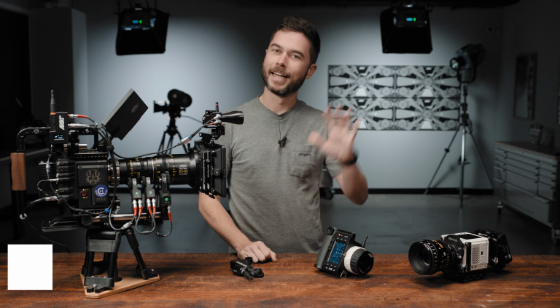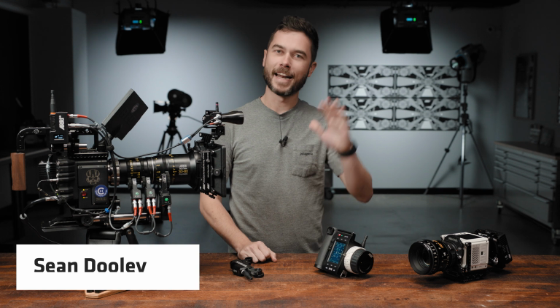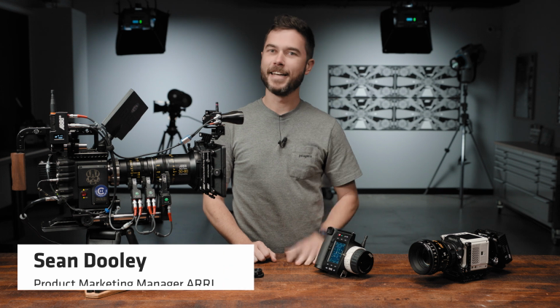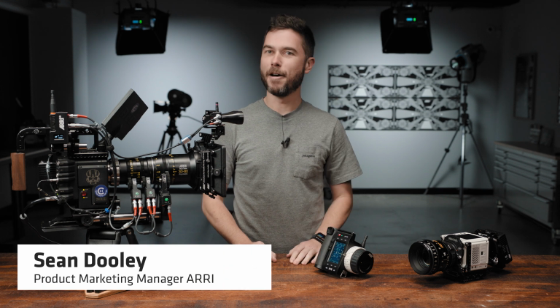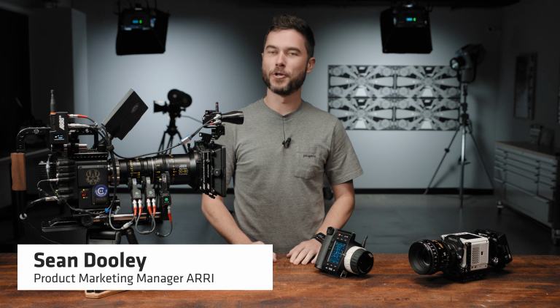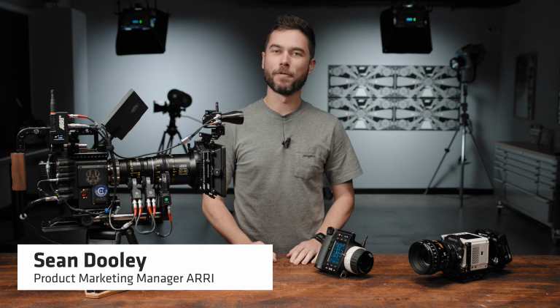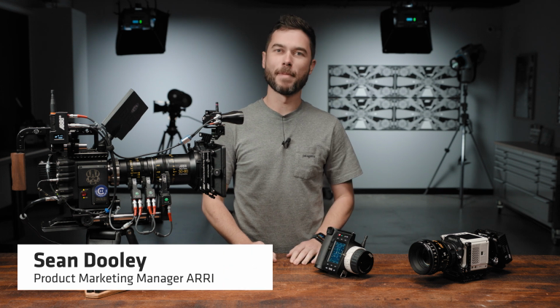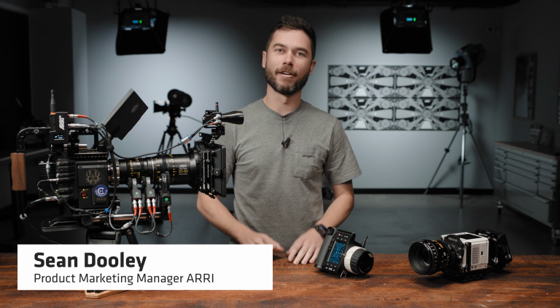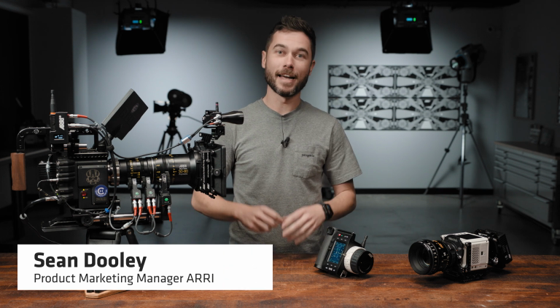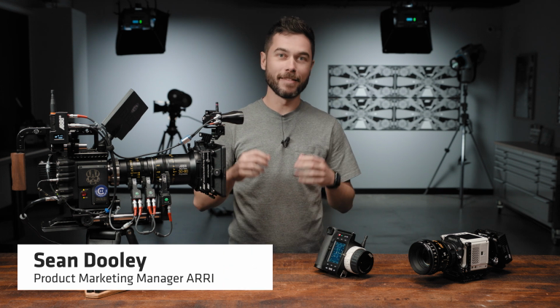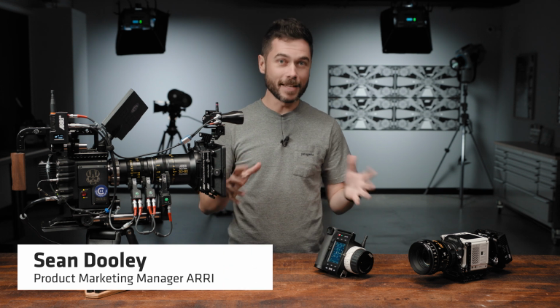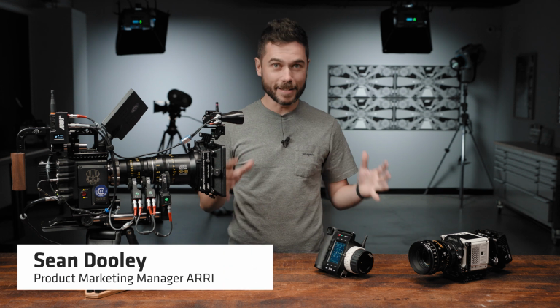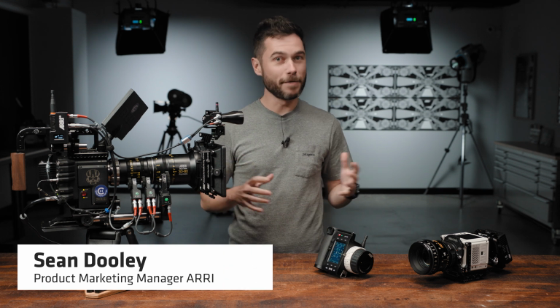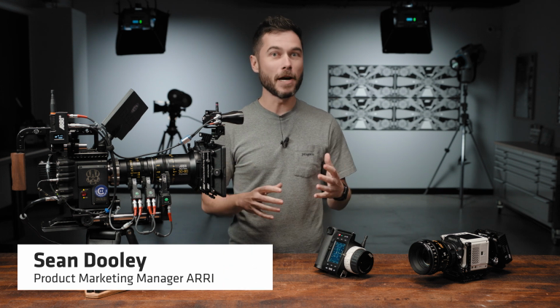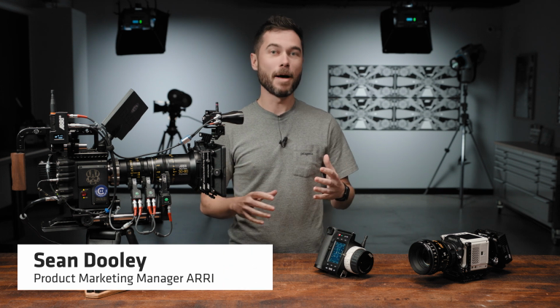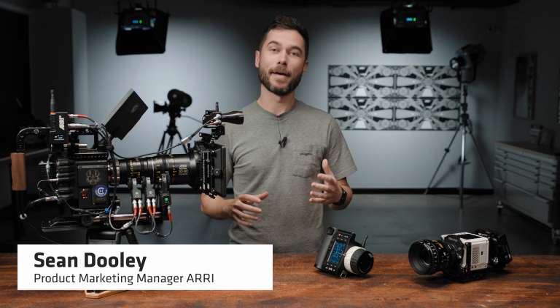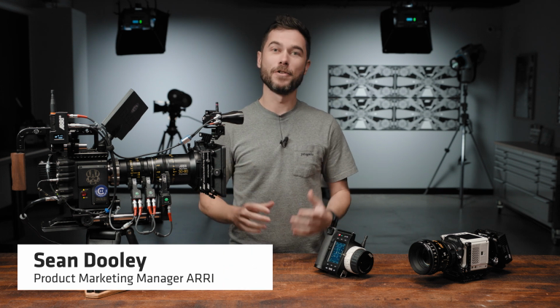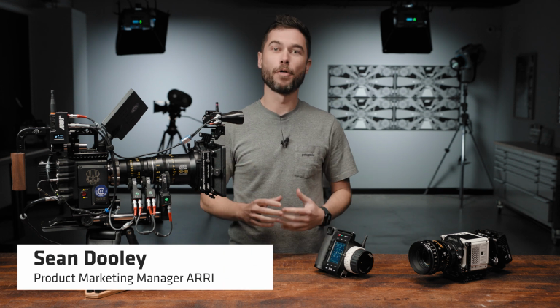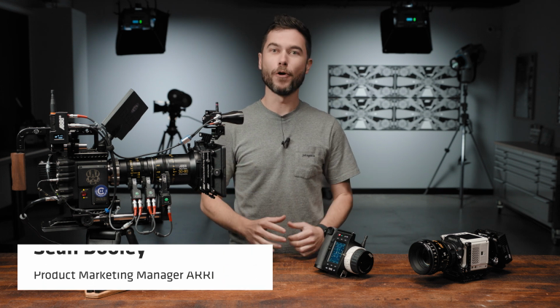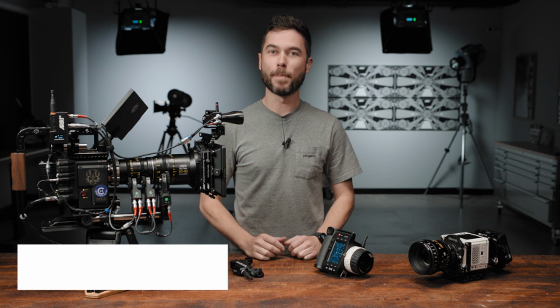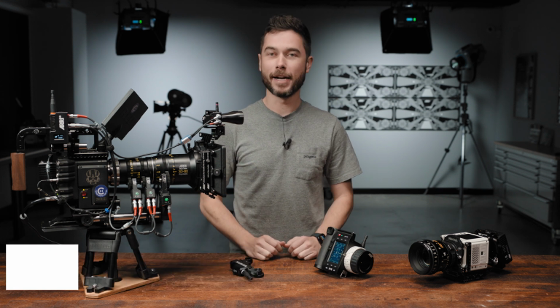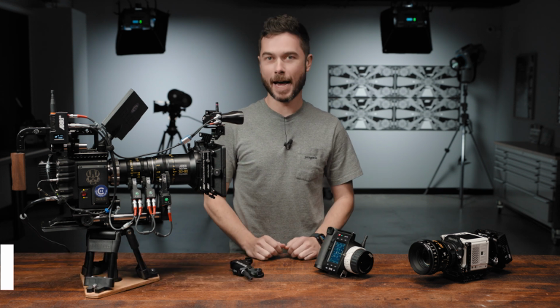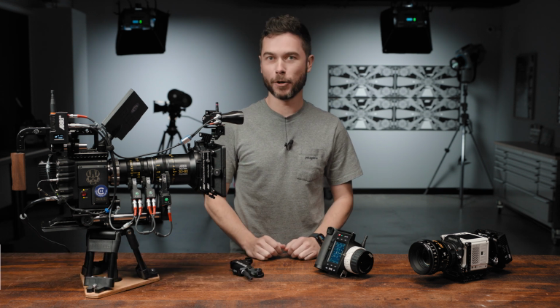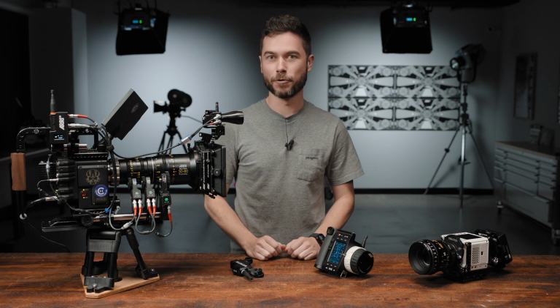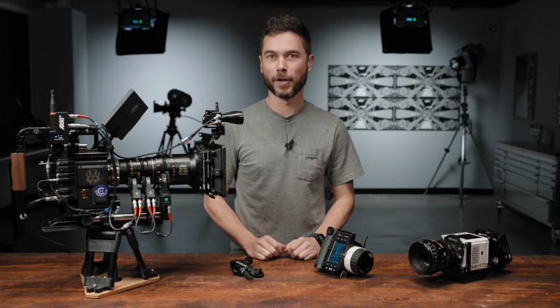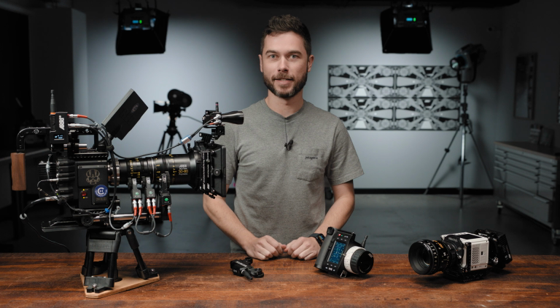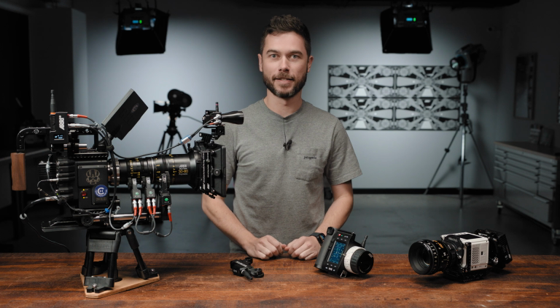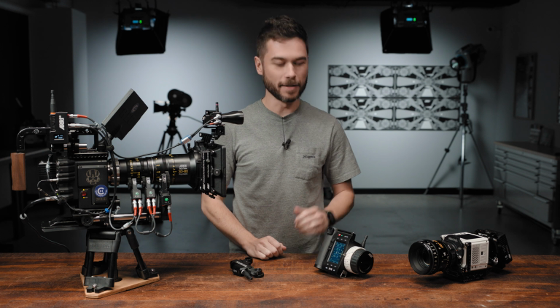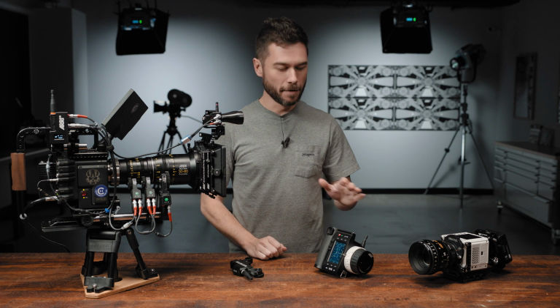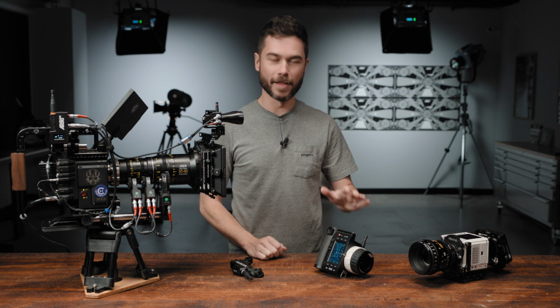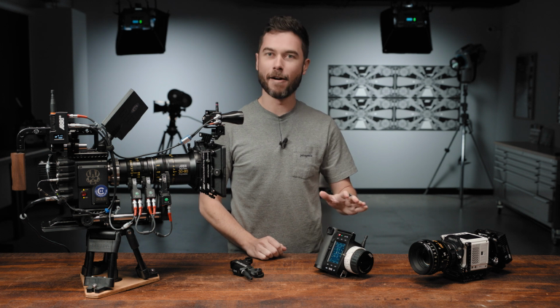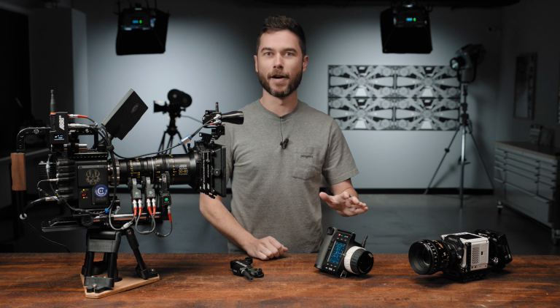G'day, I'm Sean from ARRI and this is a video about the new third-party camera control licences for the Hi5.